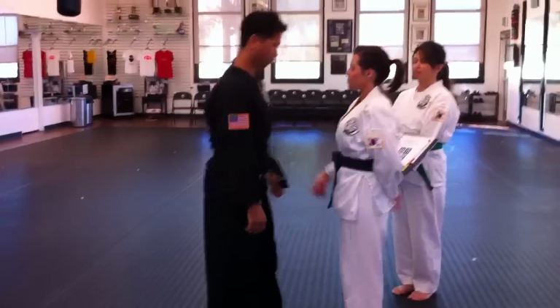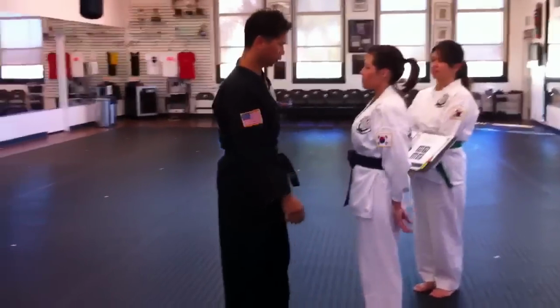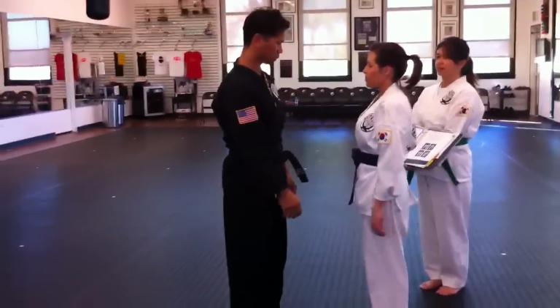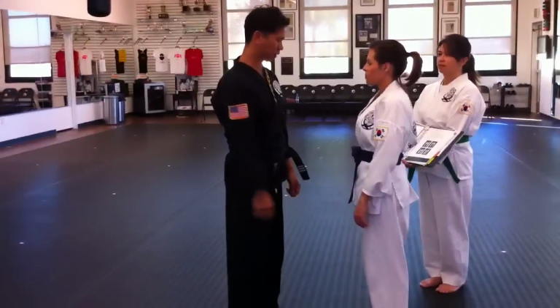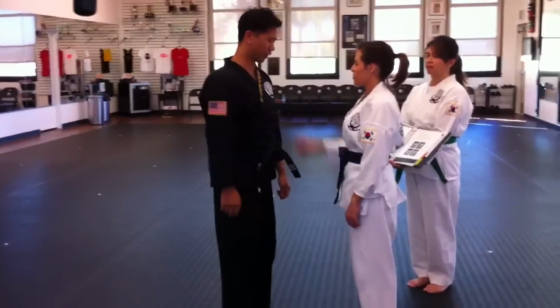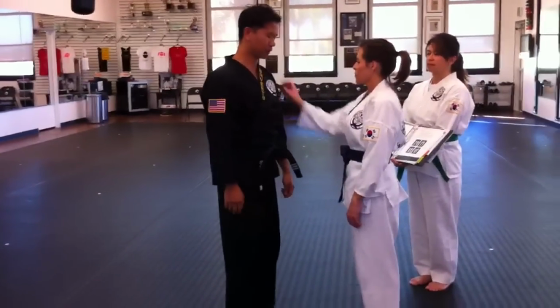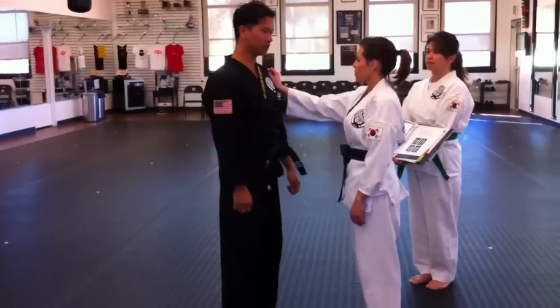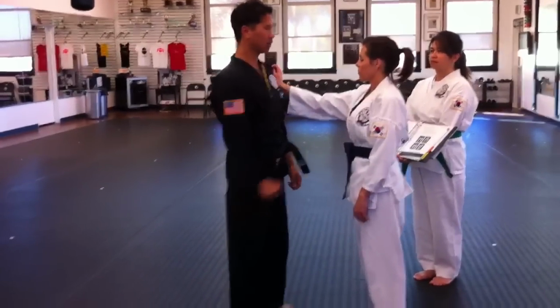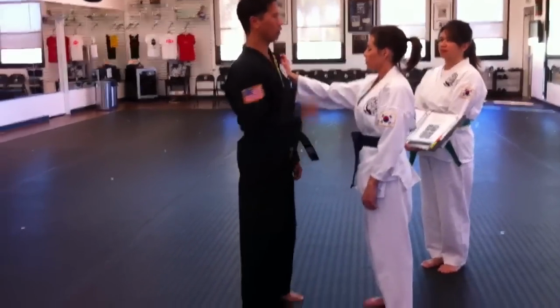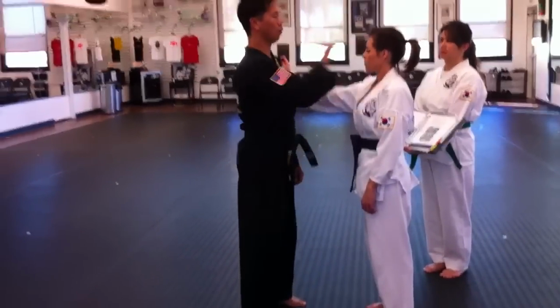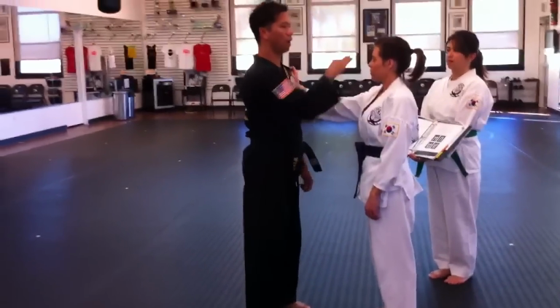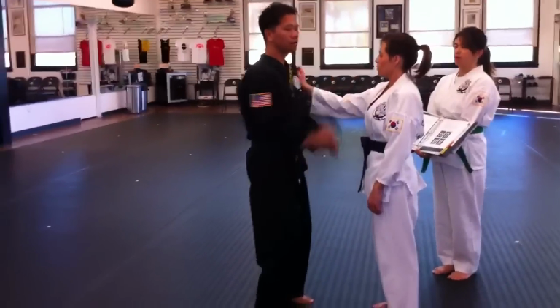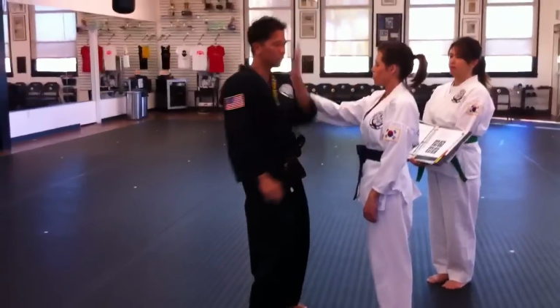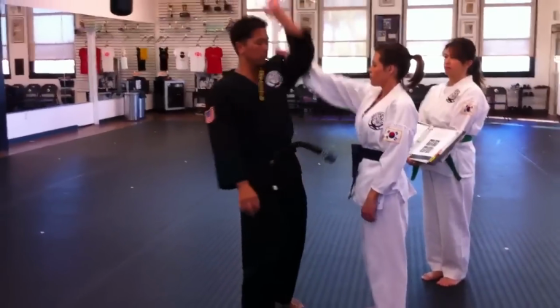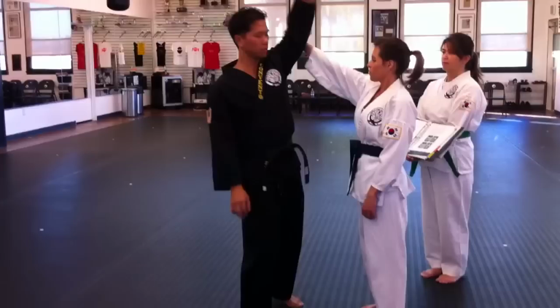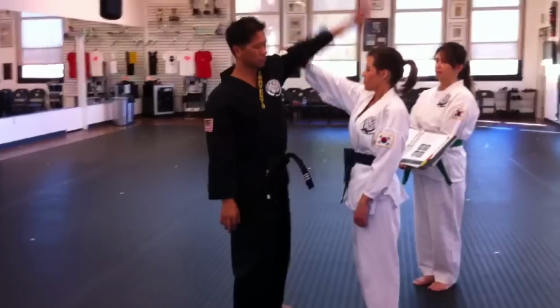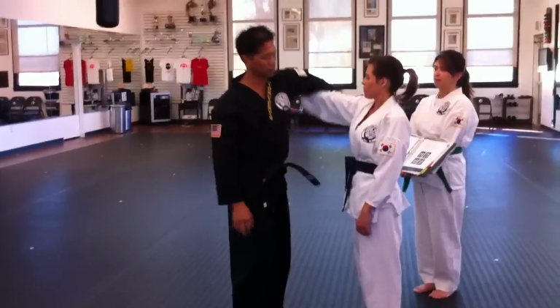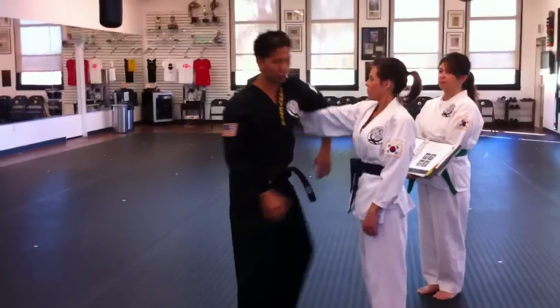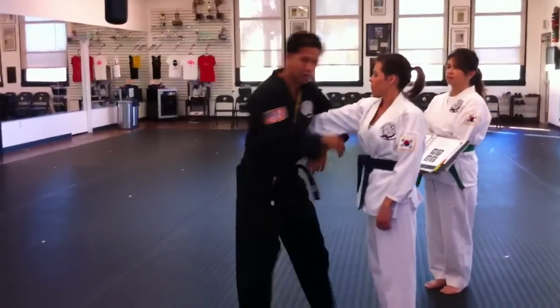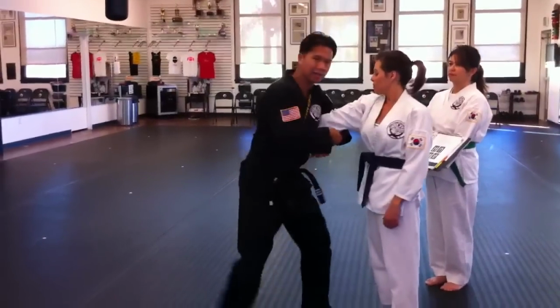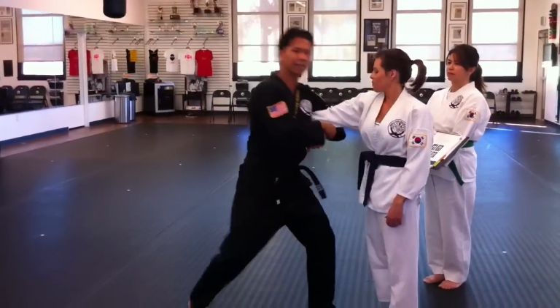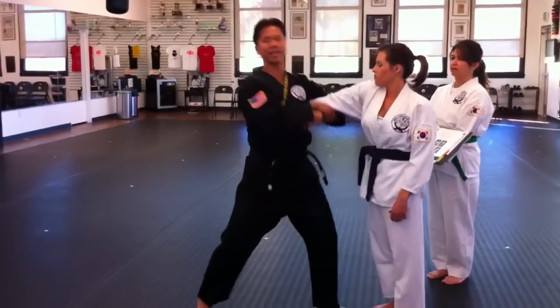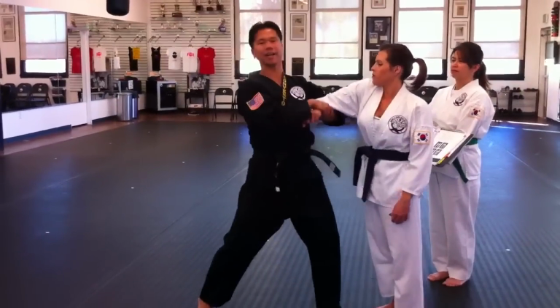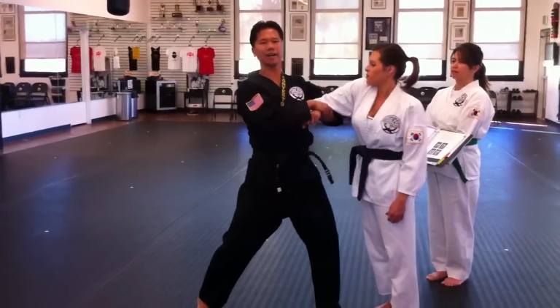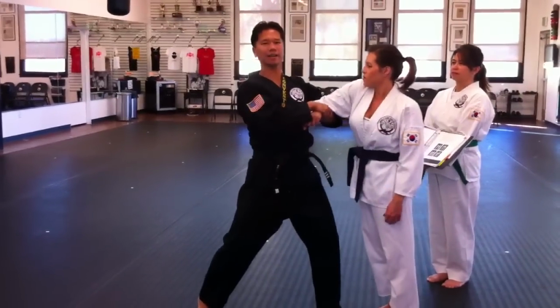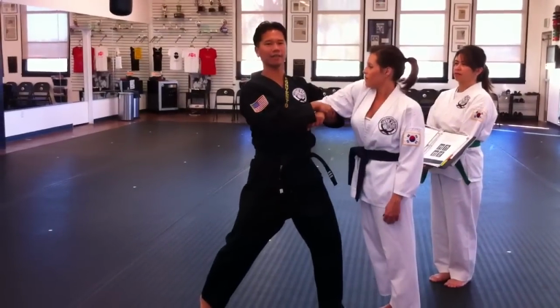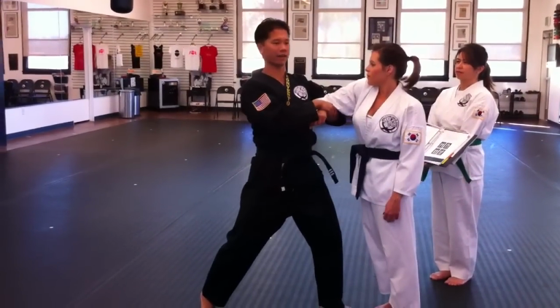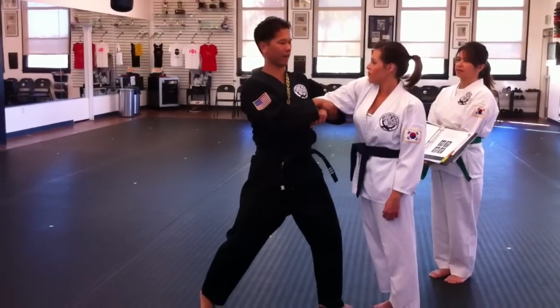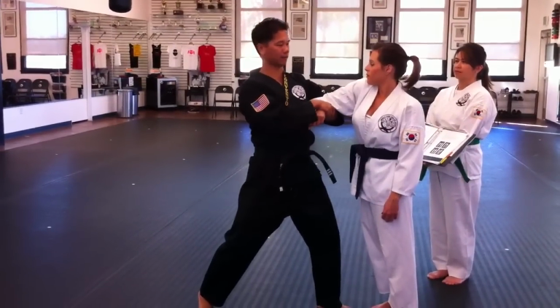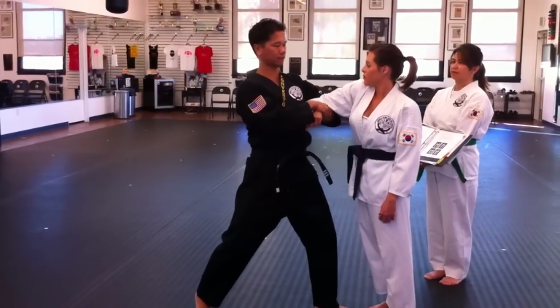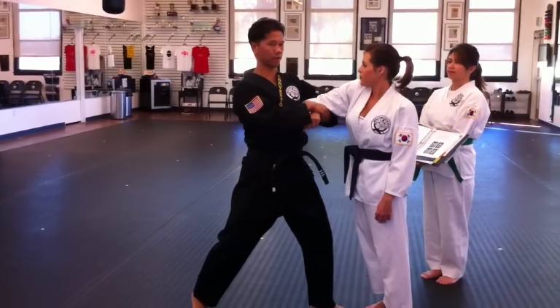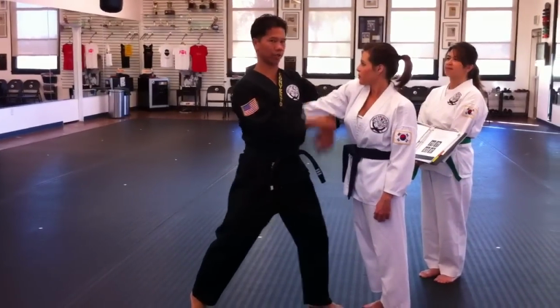Full speed version — one, two — like that.